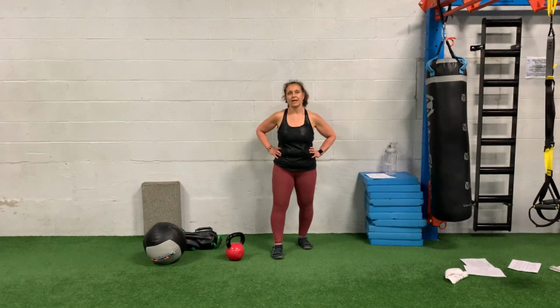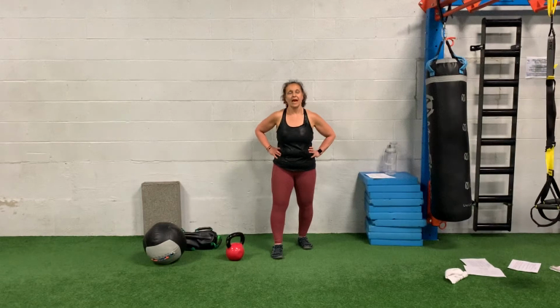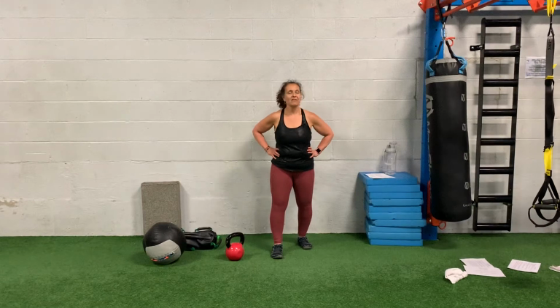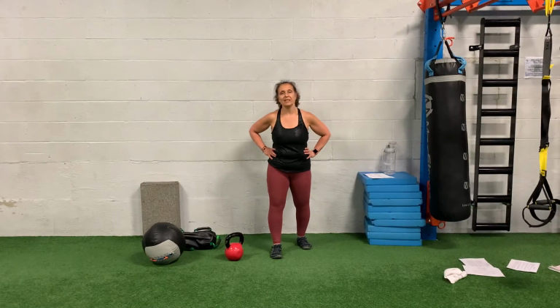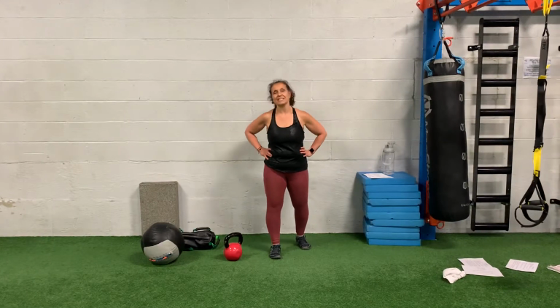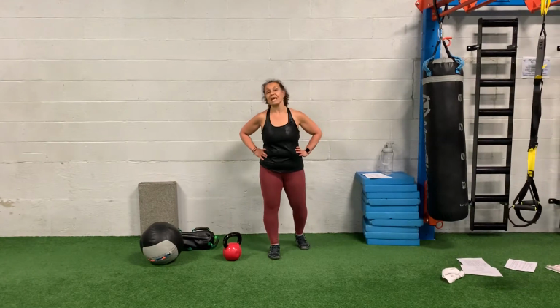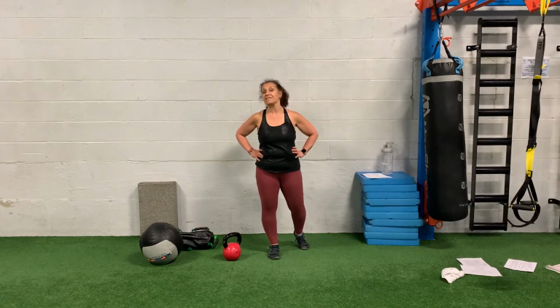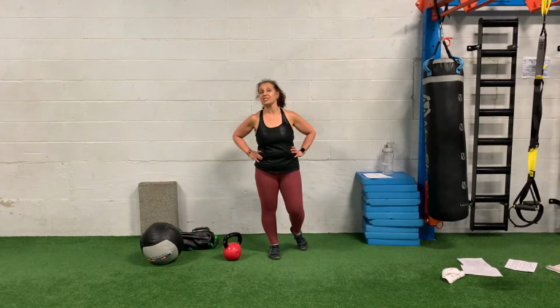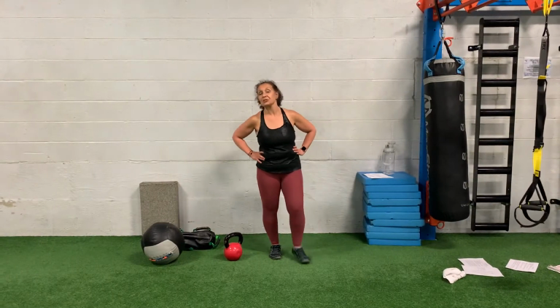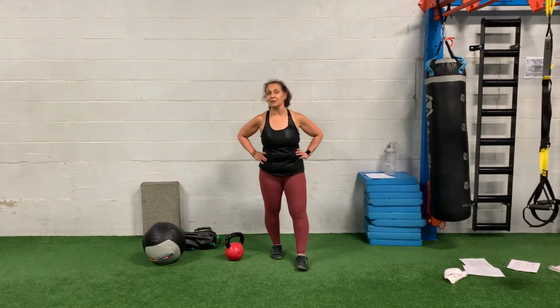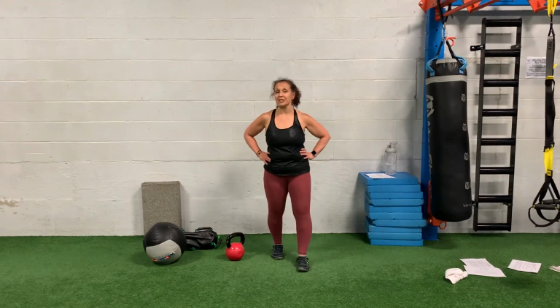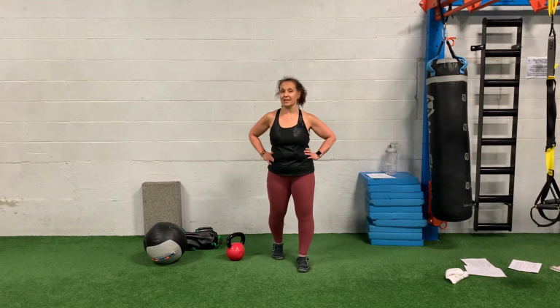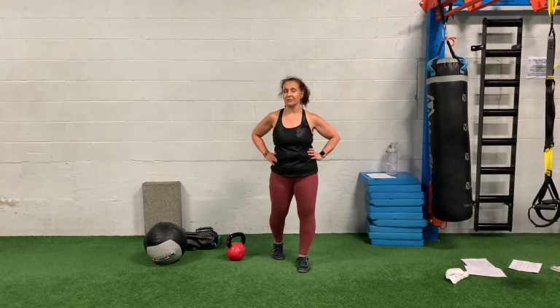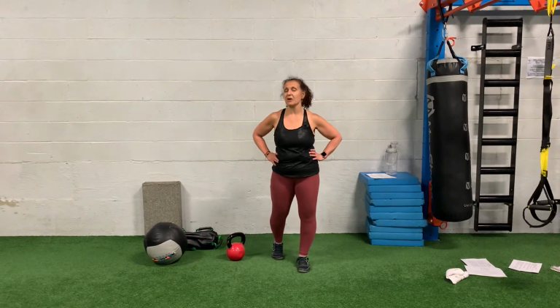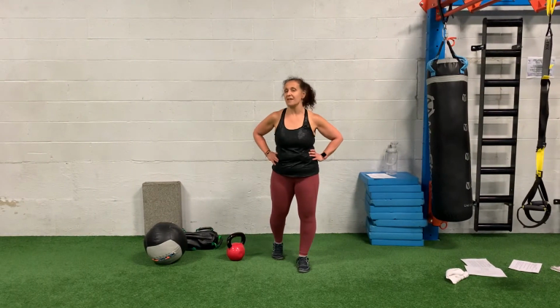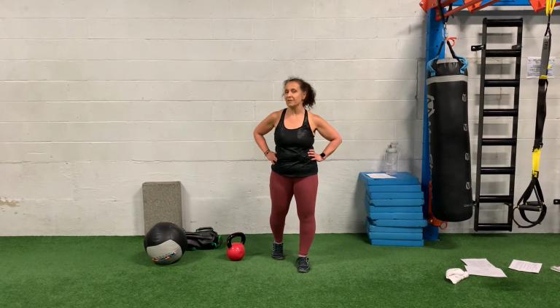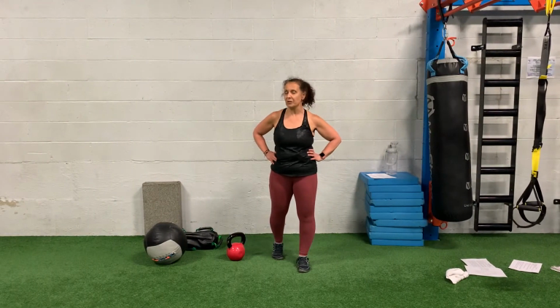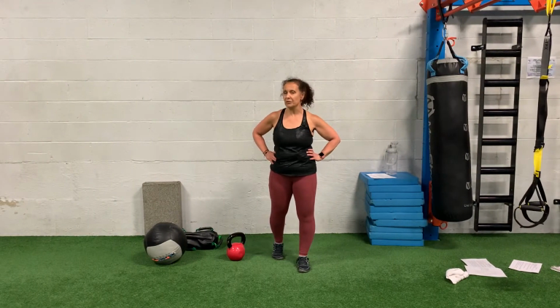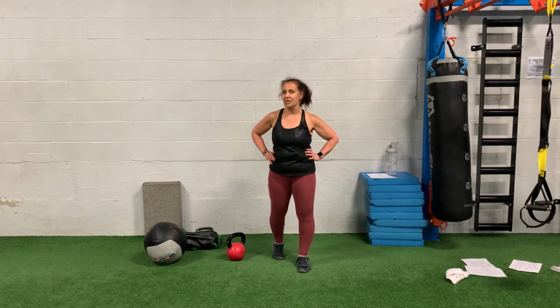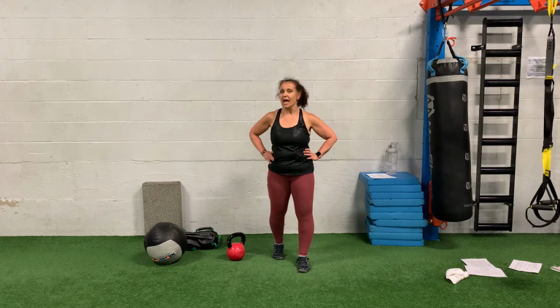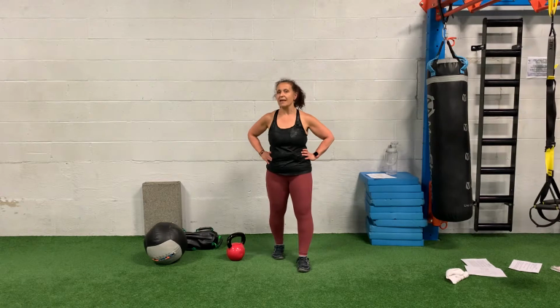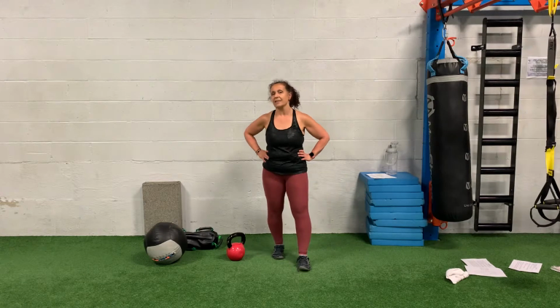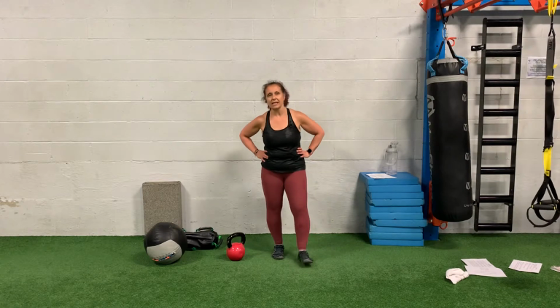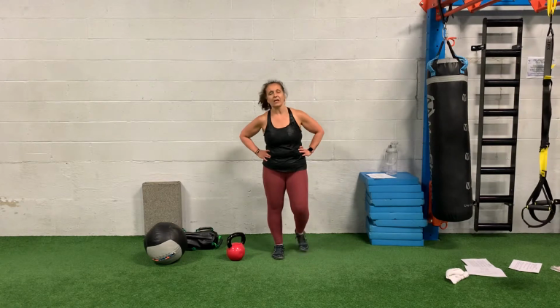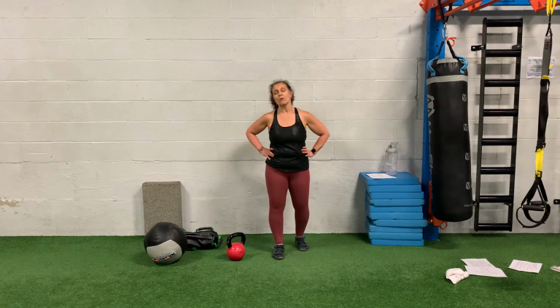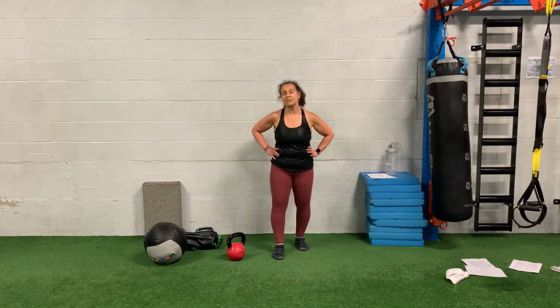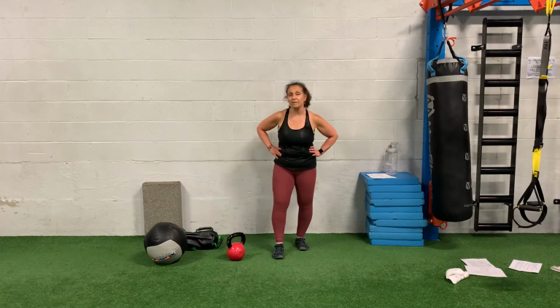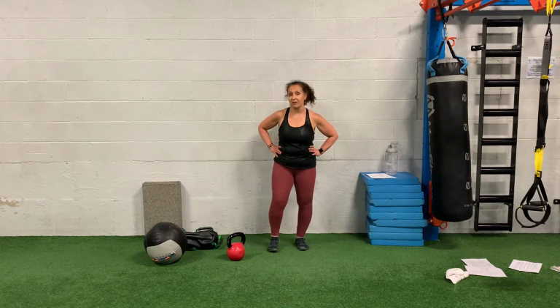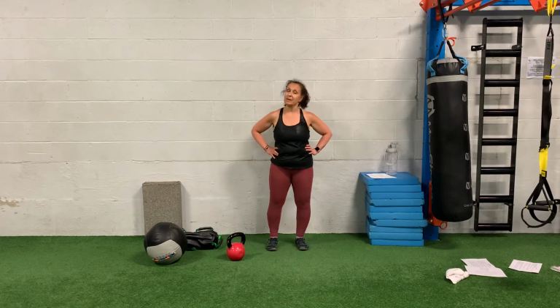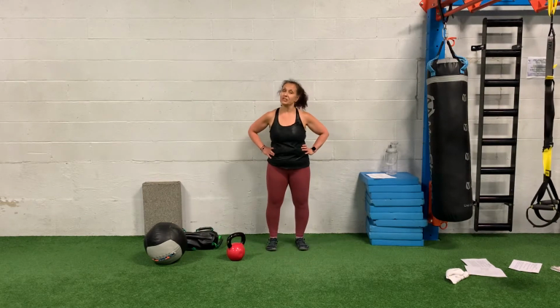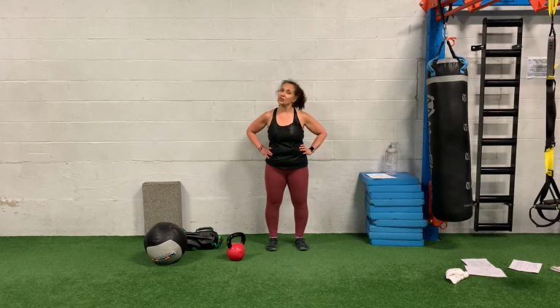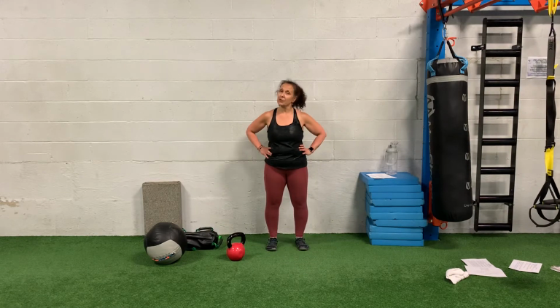Hi everybody, this is Get Fit, June 2020. There are five moves and the reps will vary based on the week.